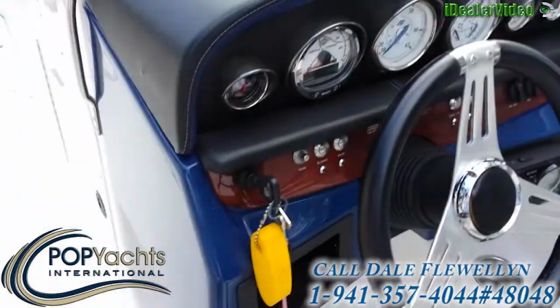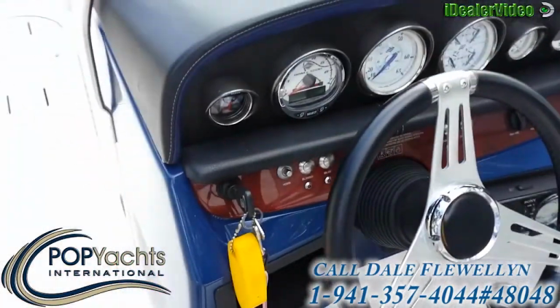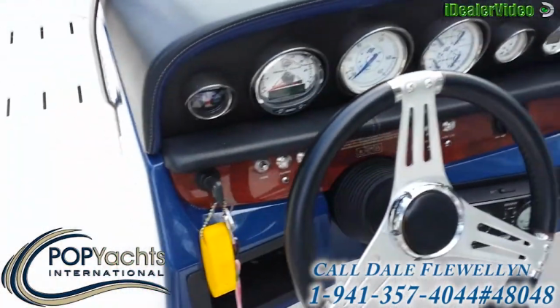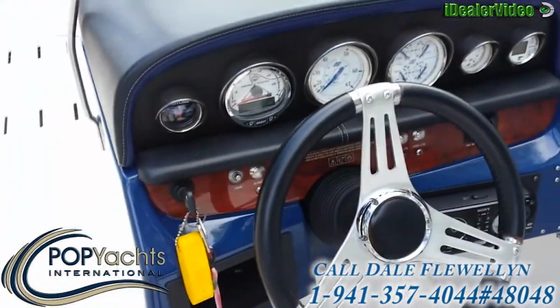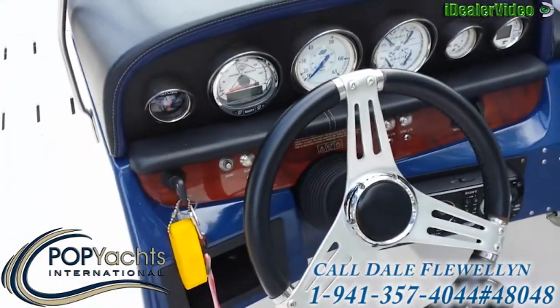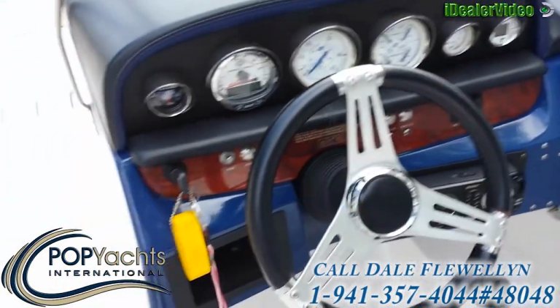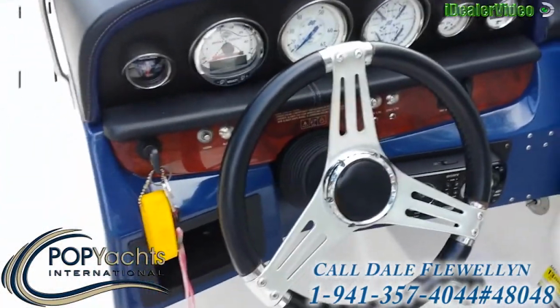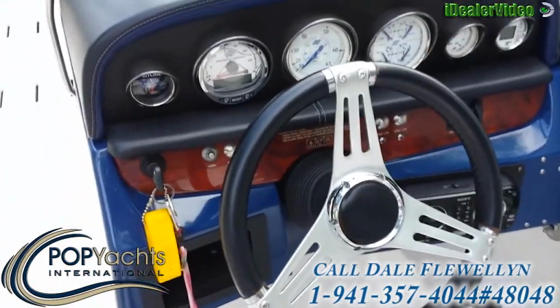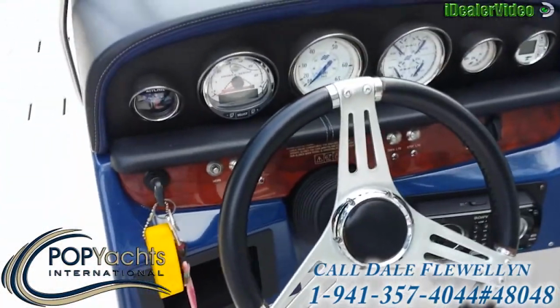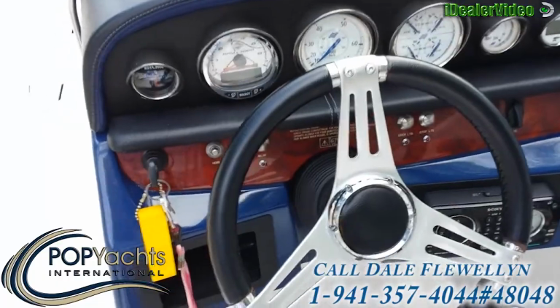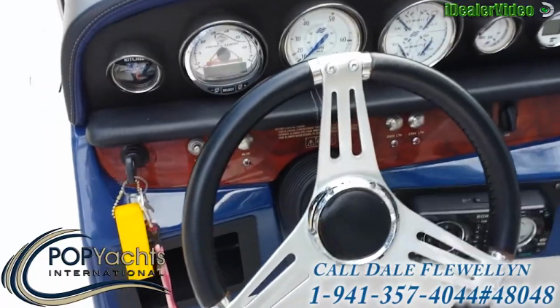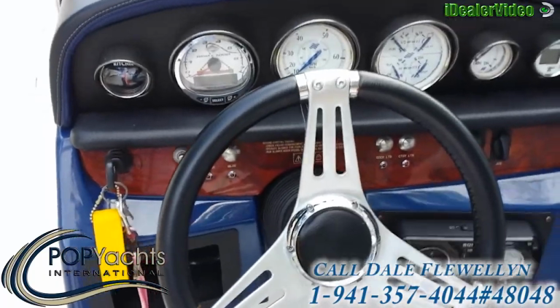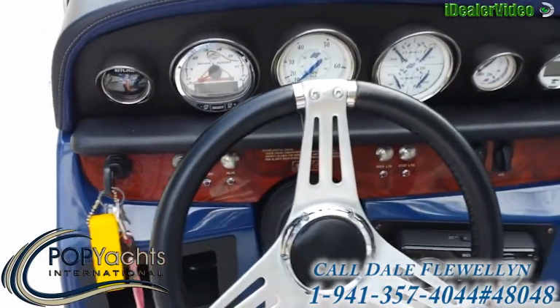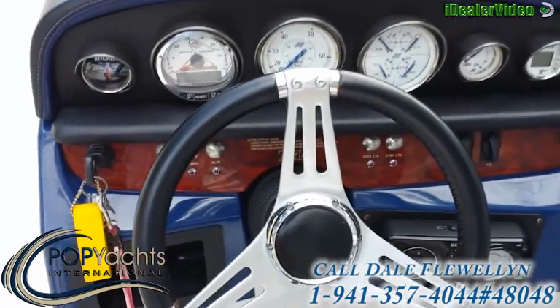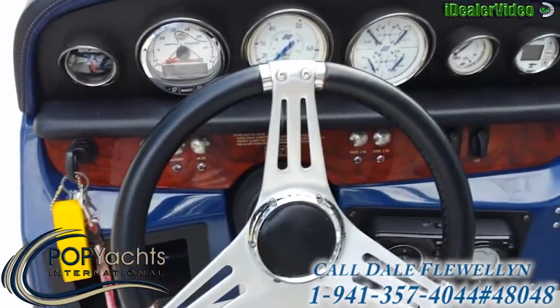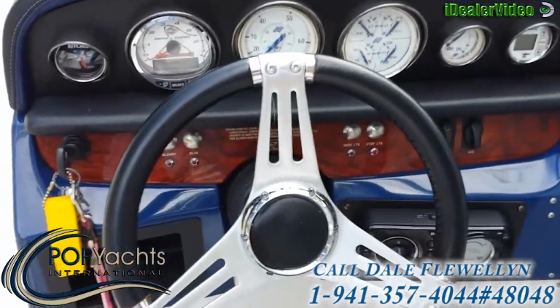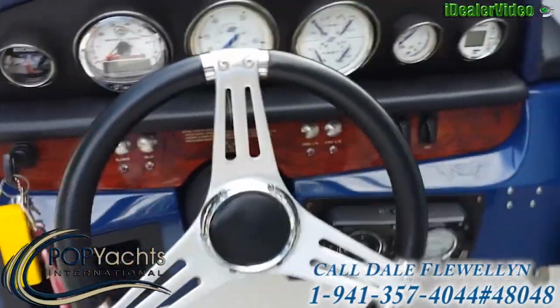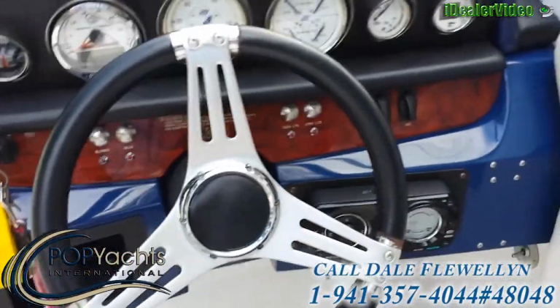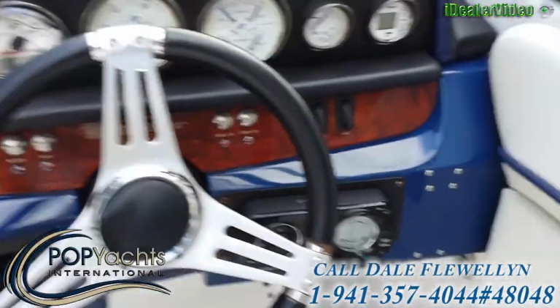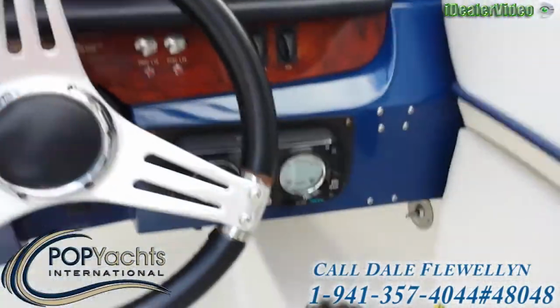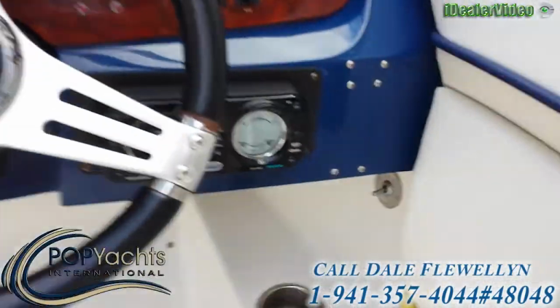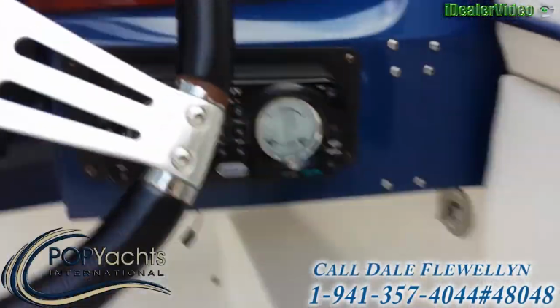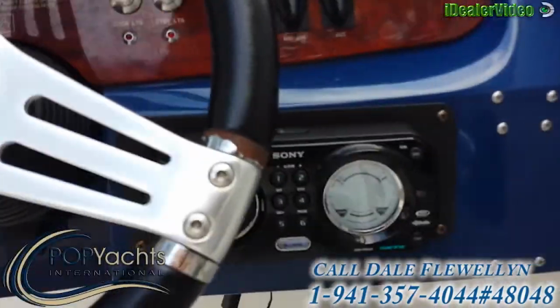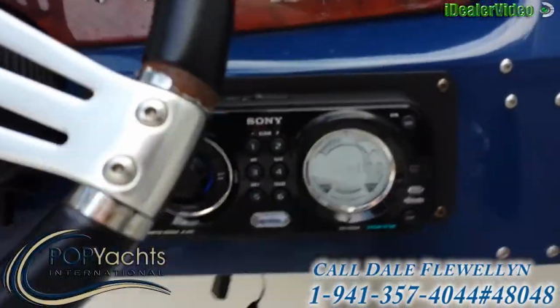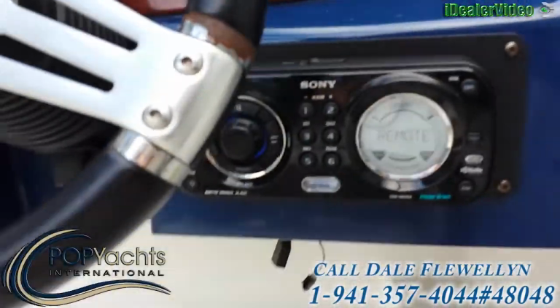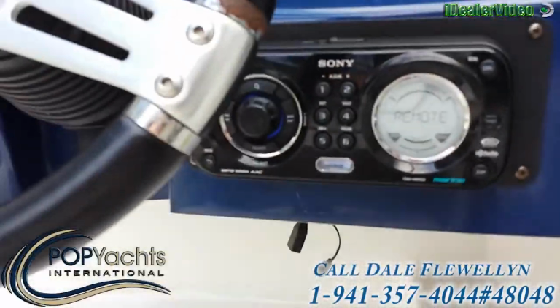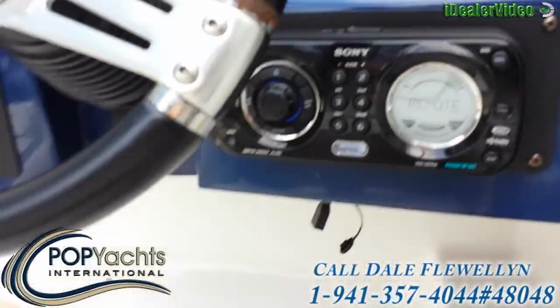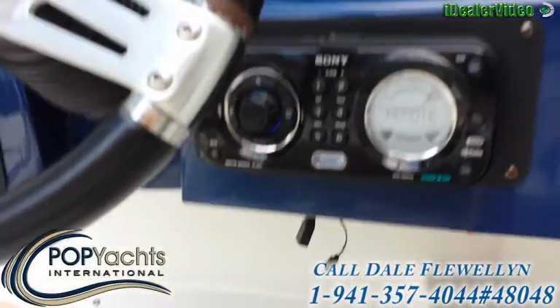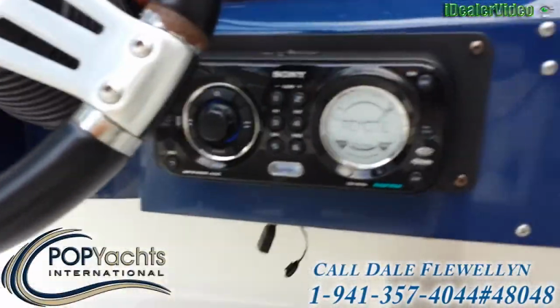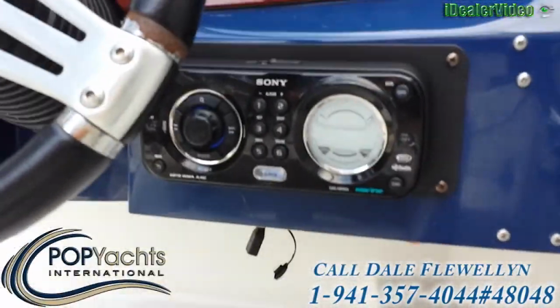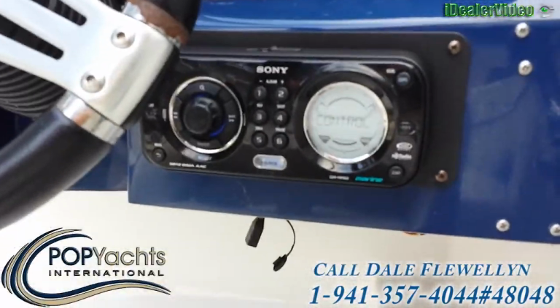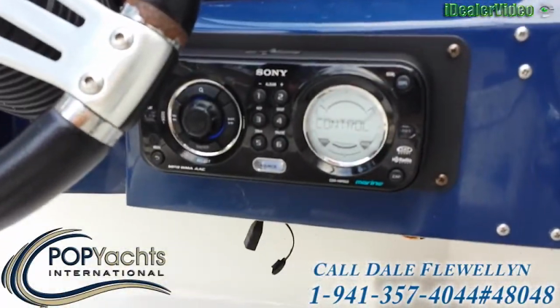Beautiful dashboard with full instrumentation. Check out the stereo system on this thing.